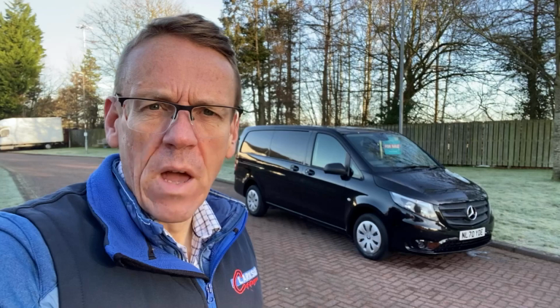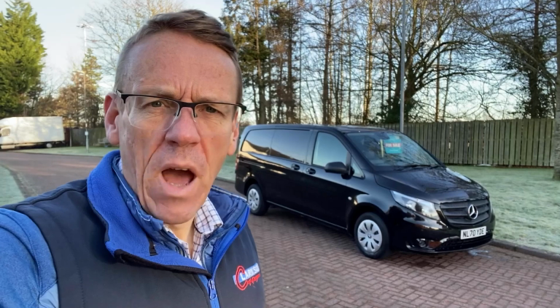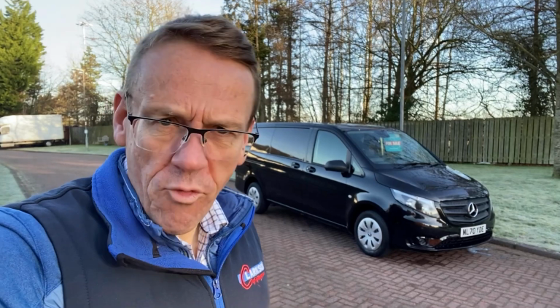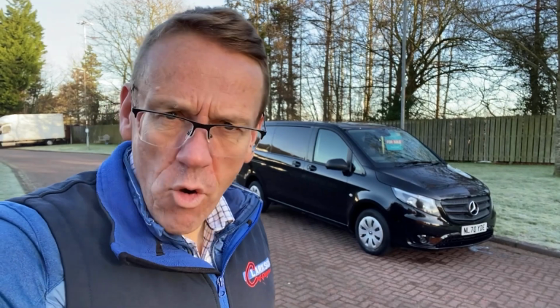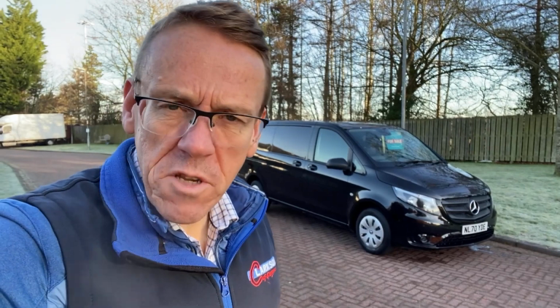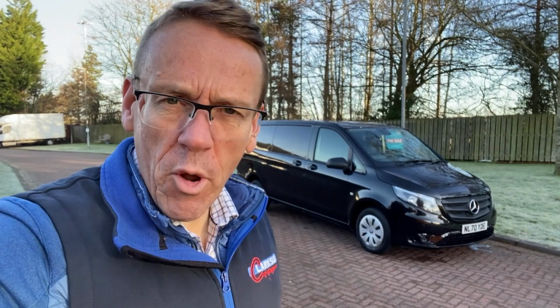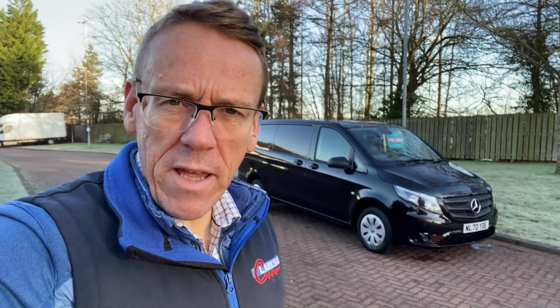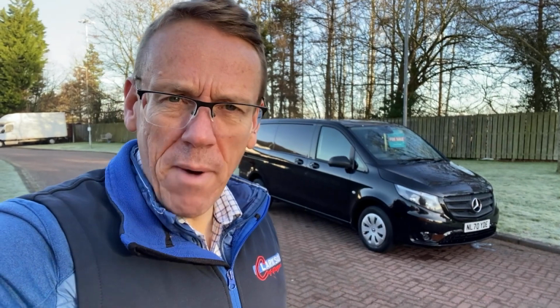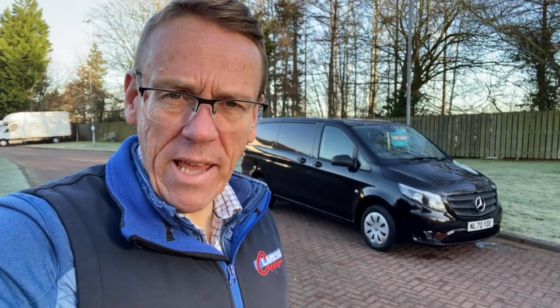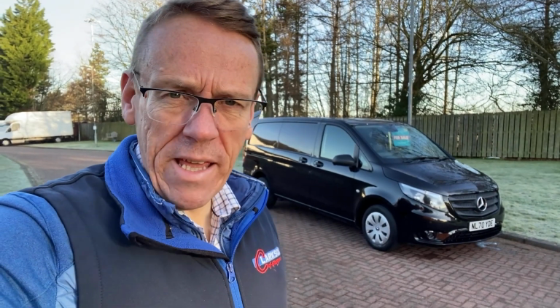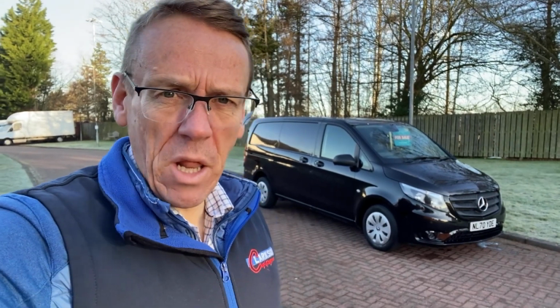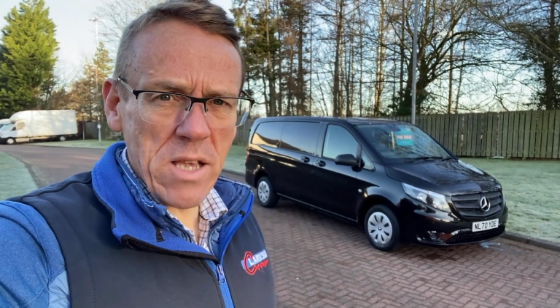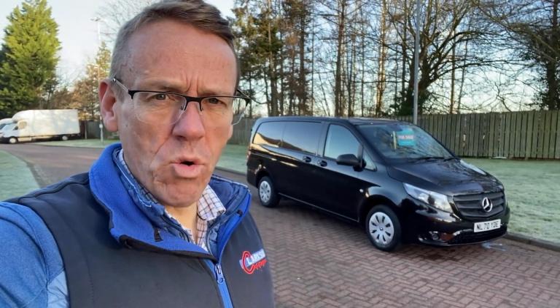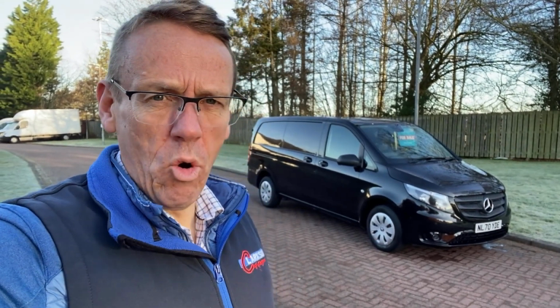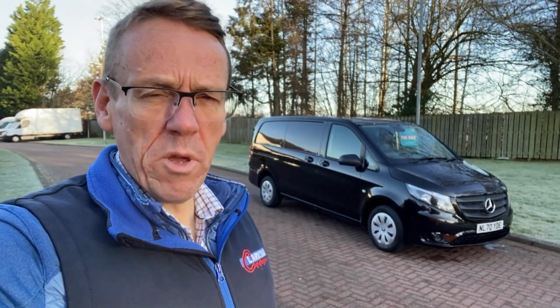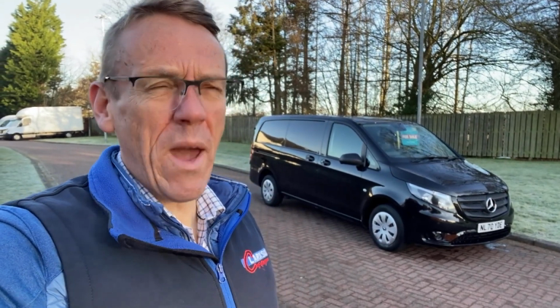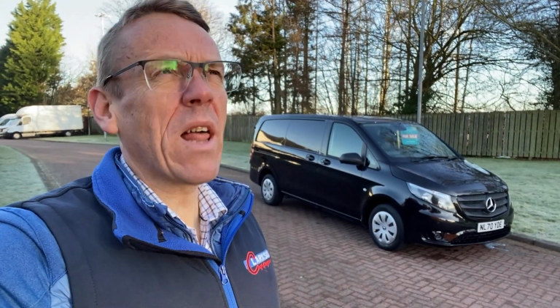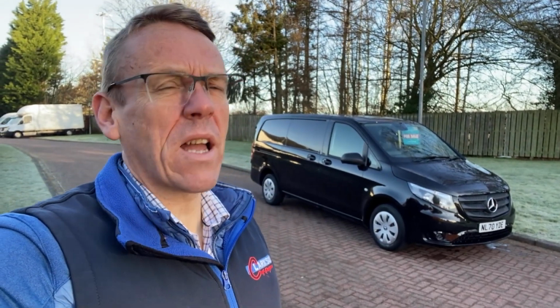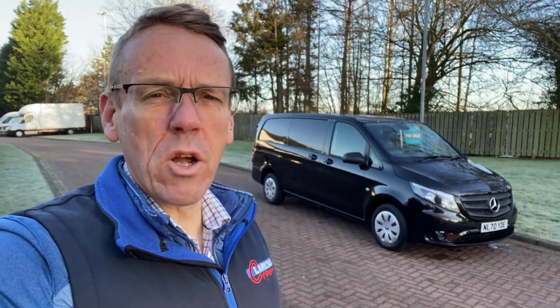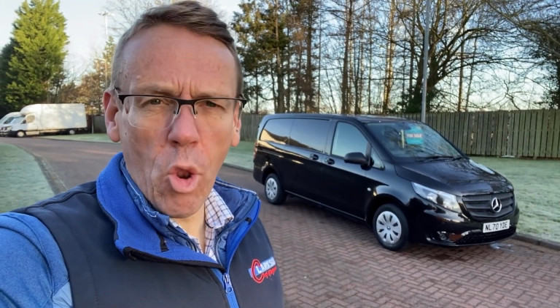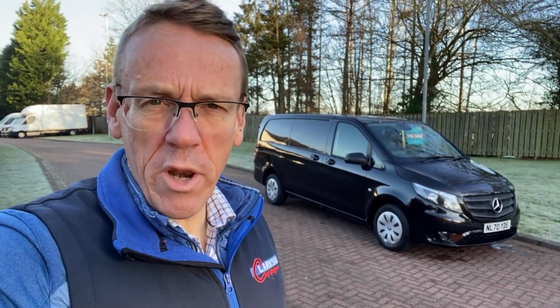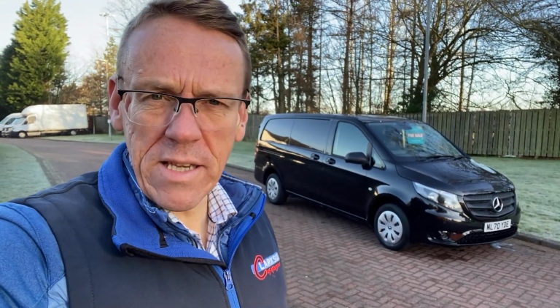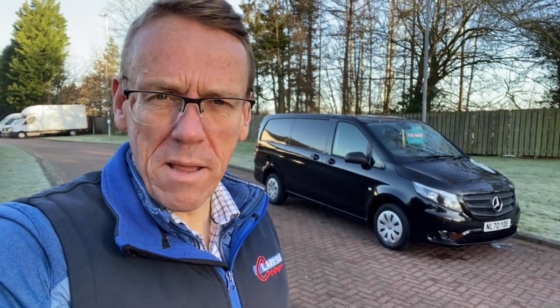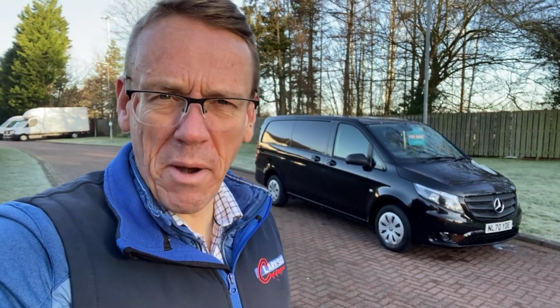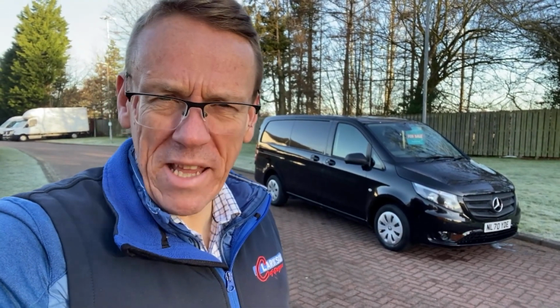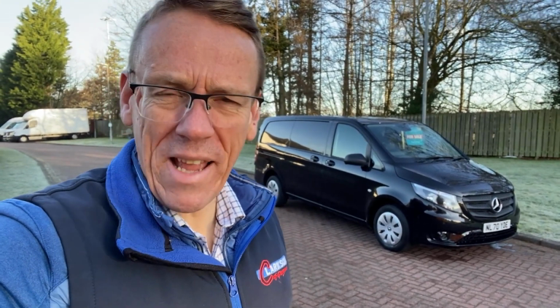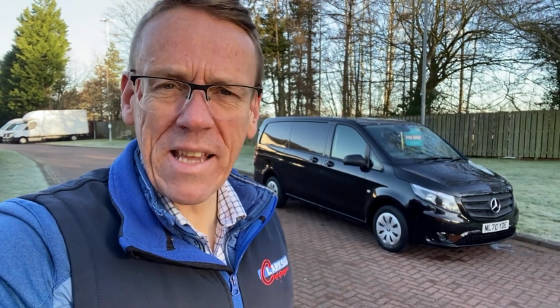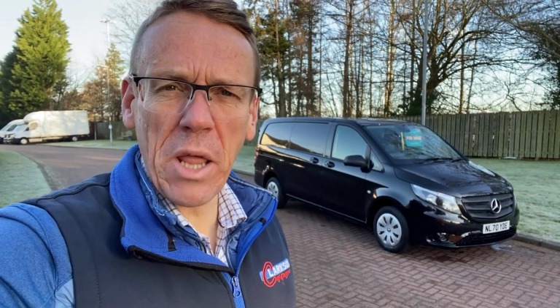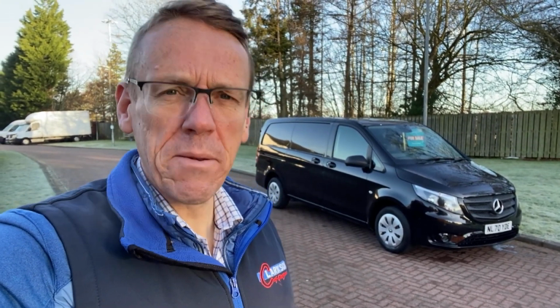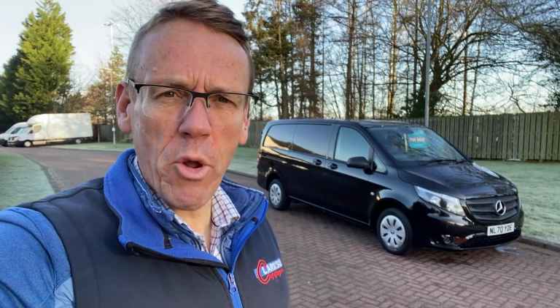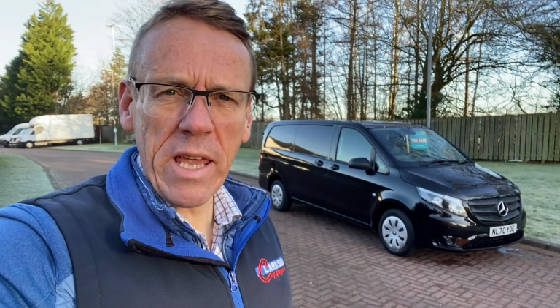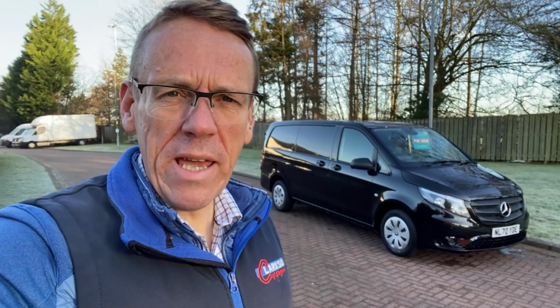Hello folks, good morning. Barry here in Glasgow. I hope you're well. It's a gloriously bright and clear morning here.